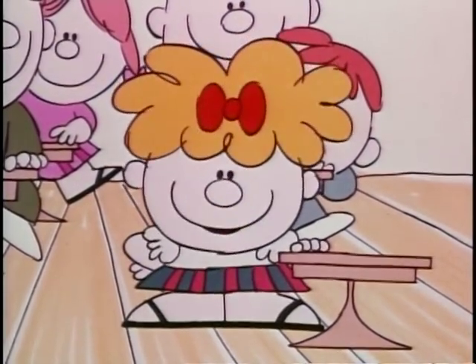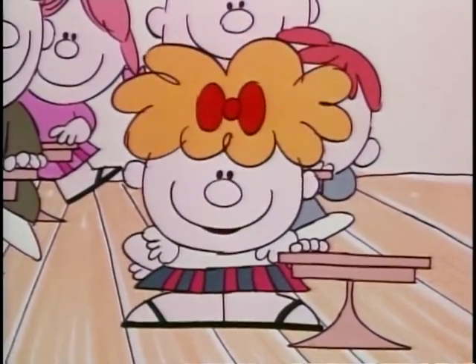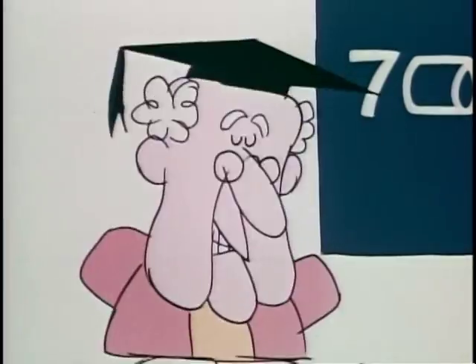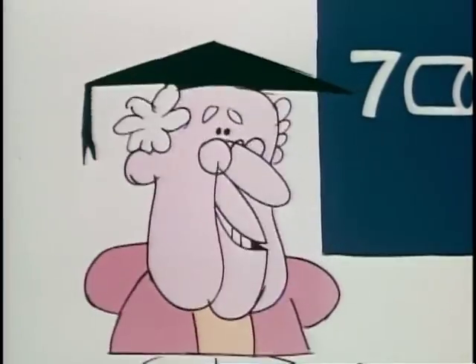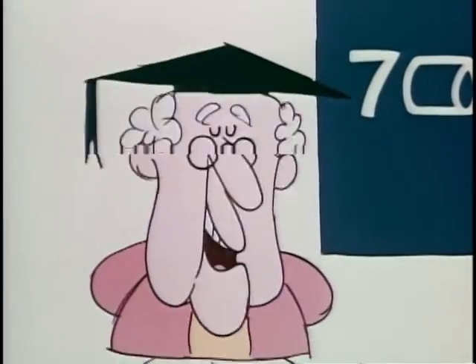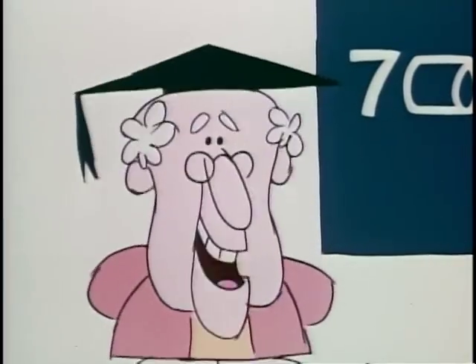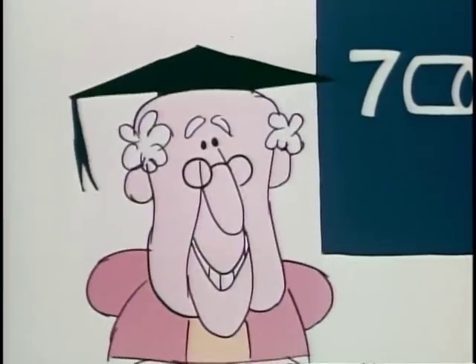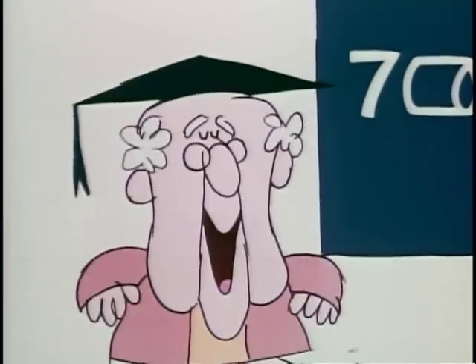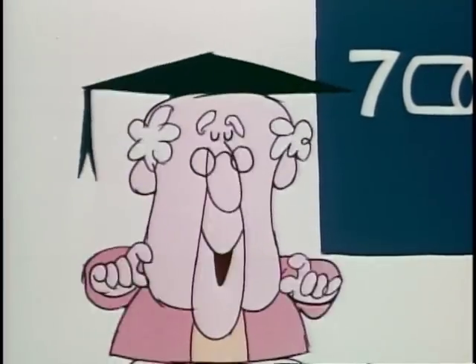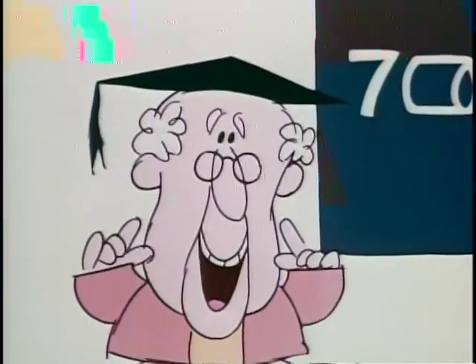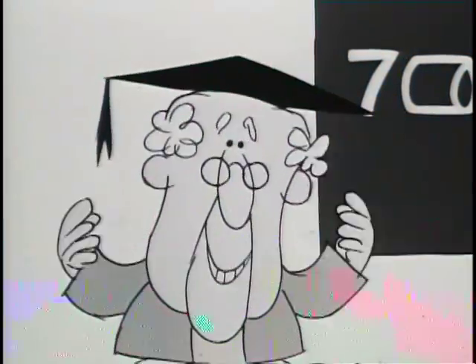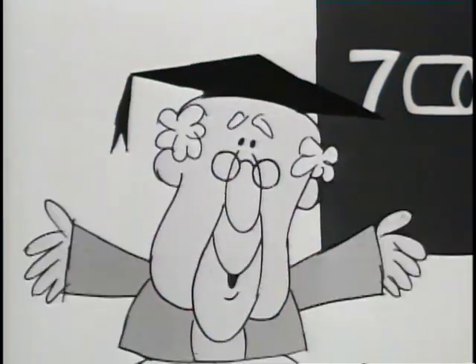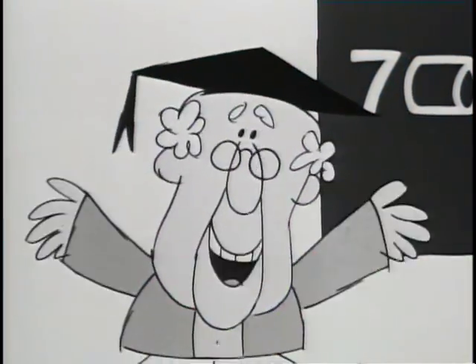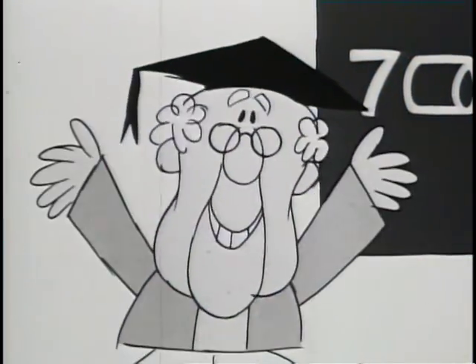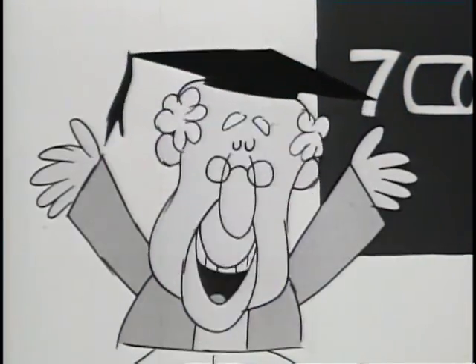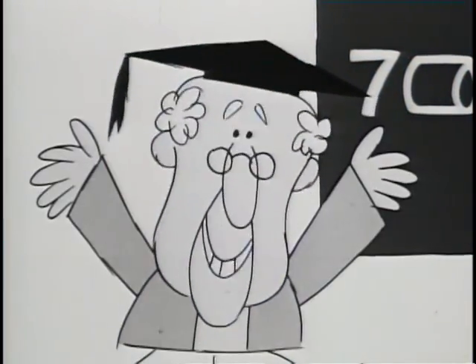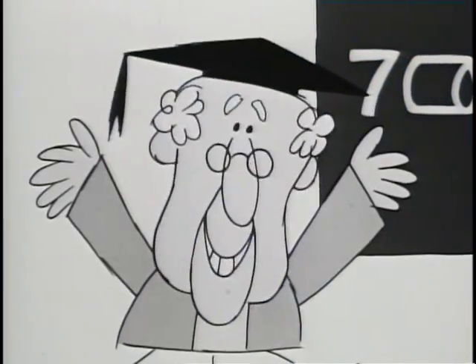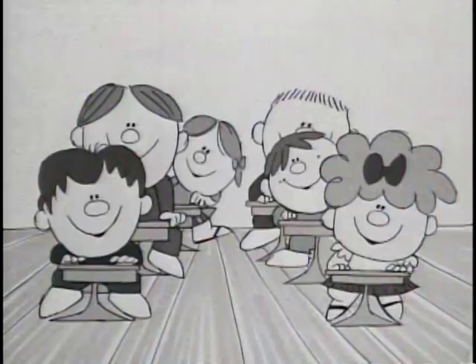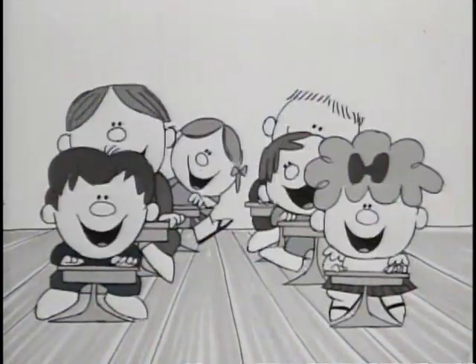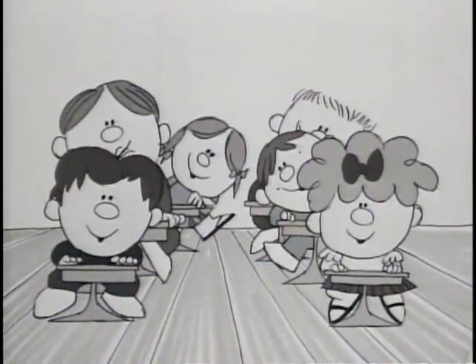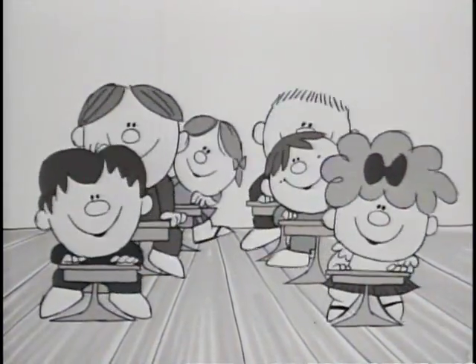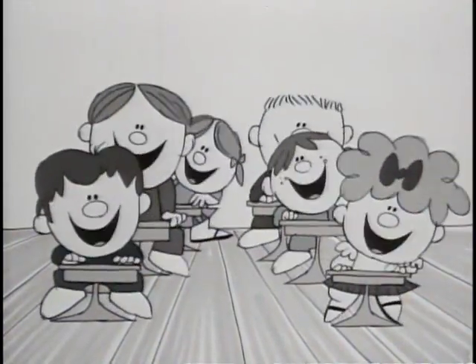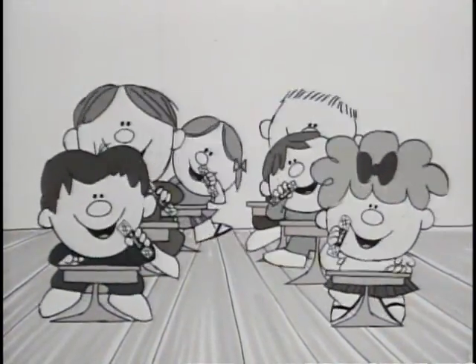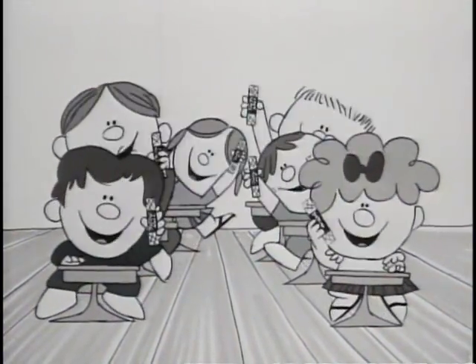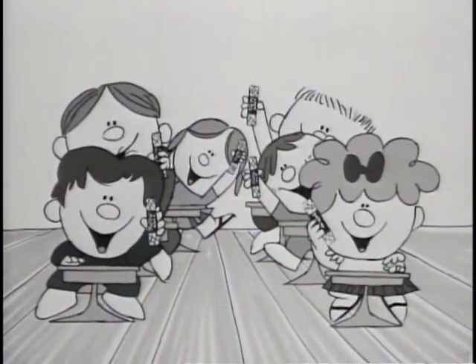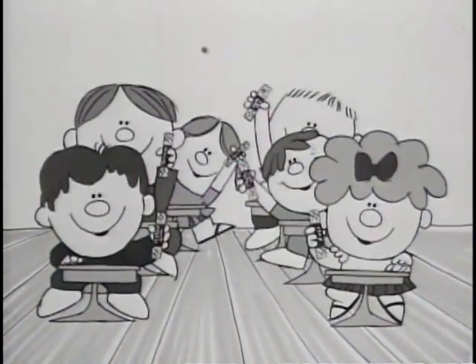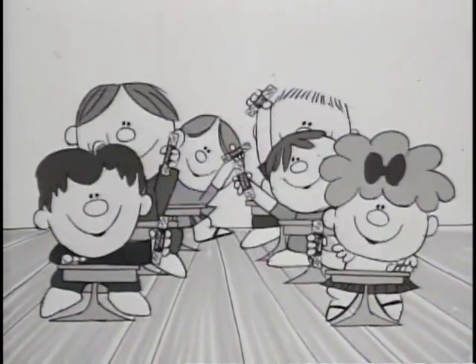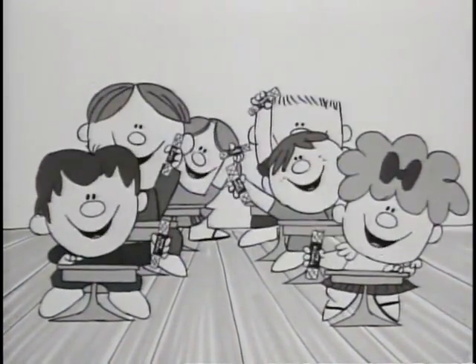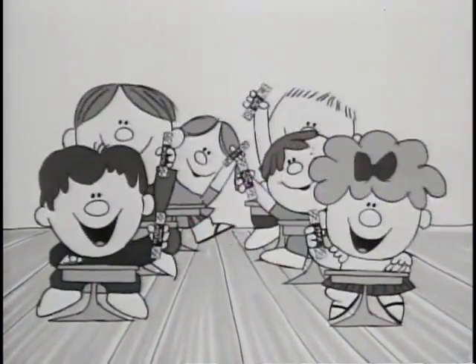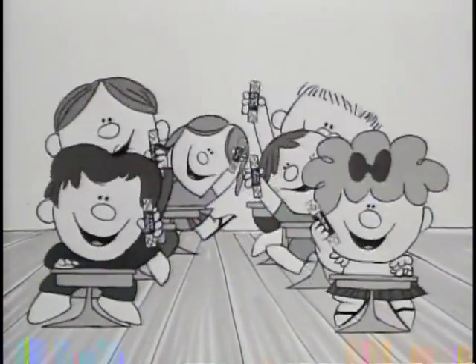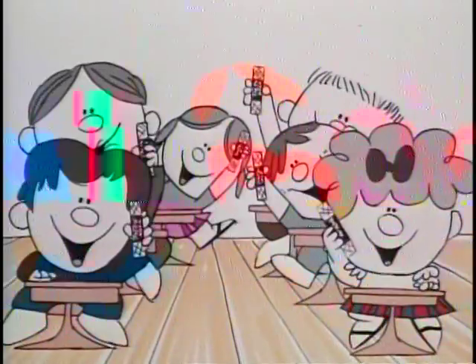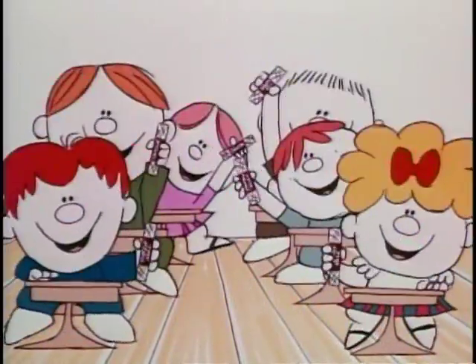Very good, Charlene. Now, all together, class: the Utsies make the Tootsies last a long, long time.